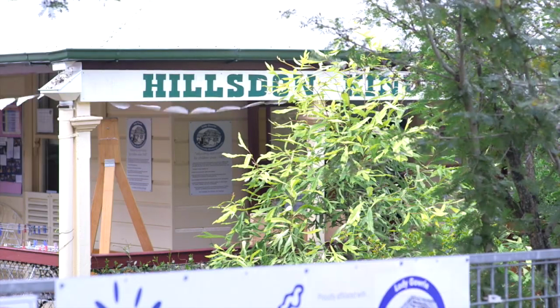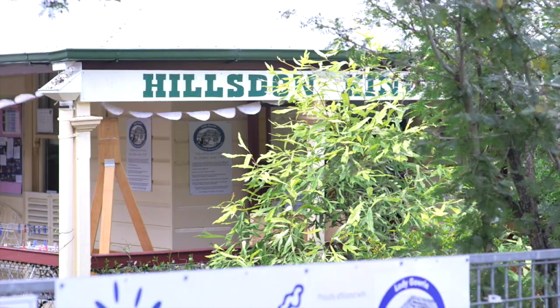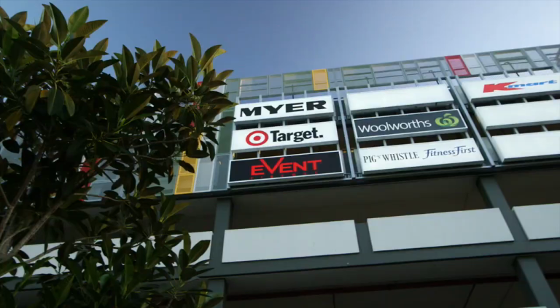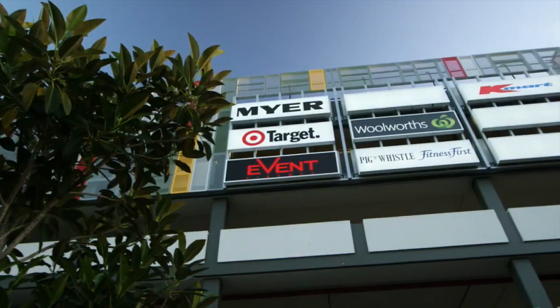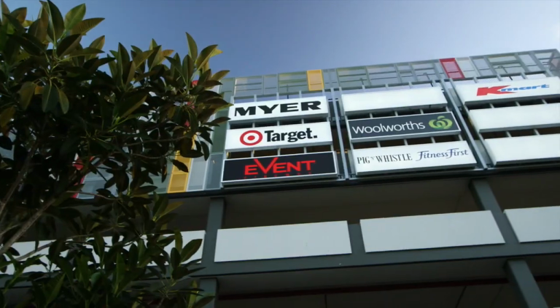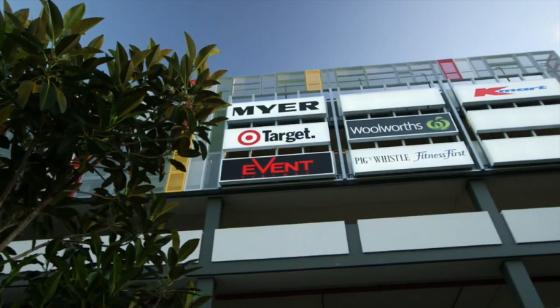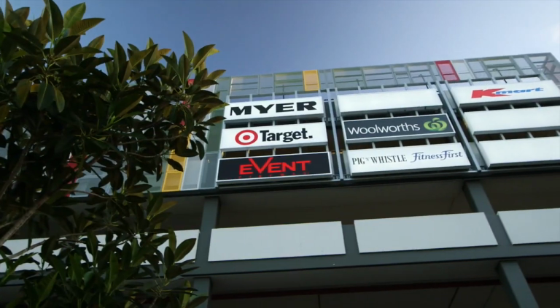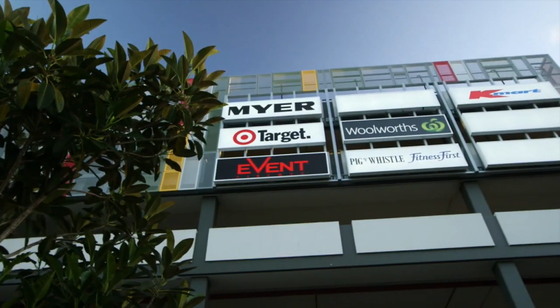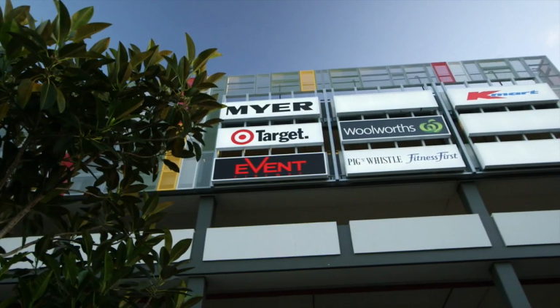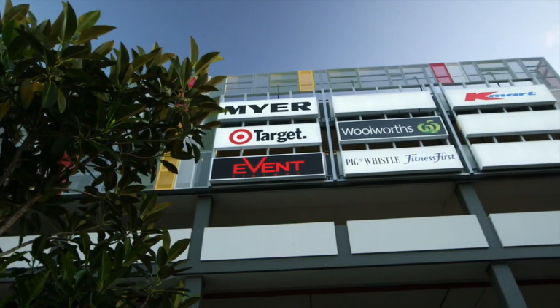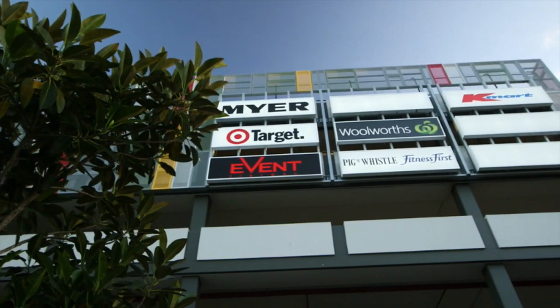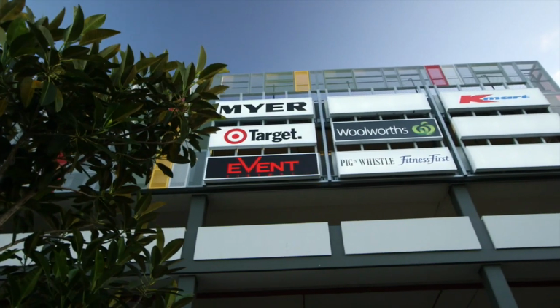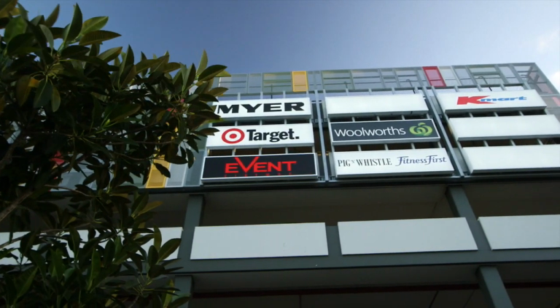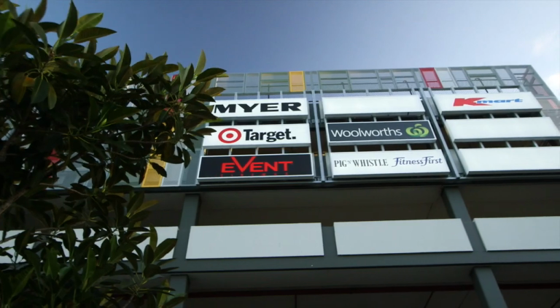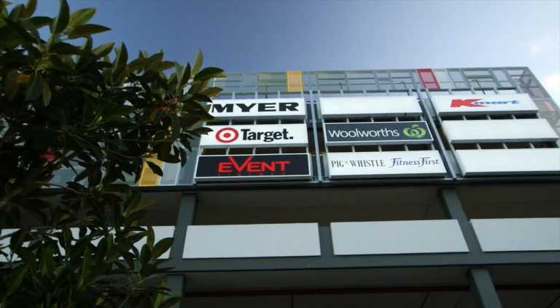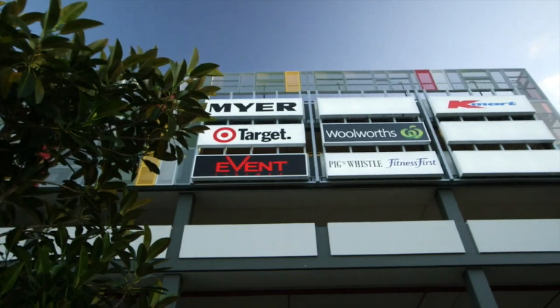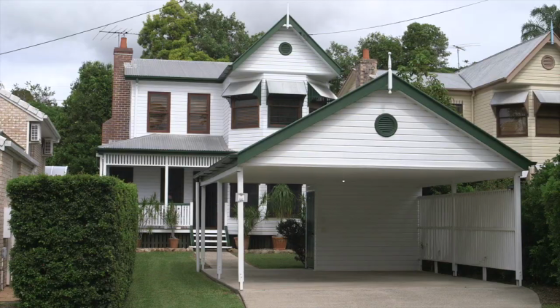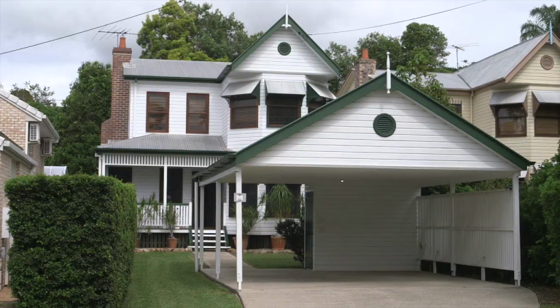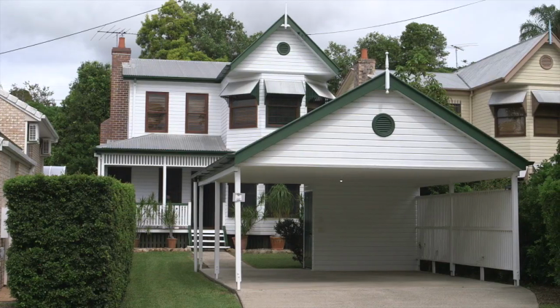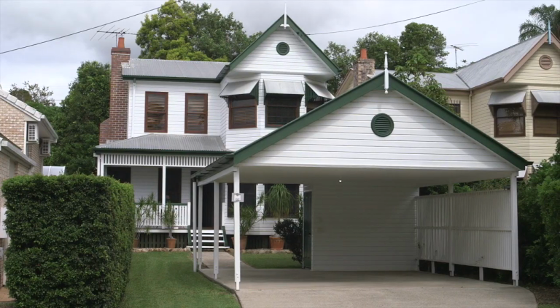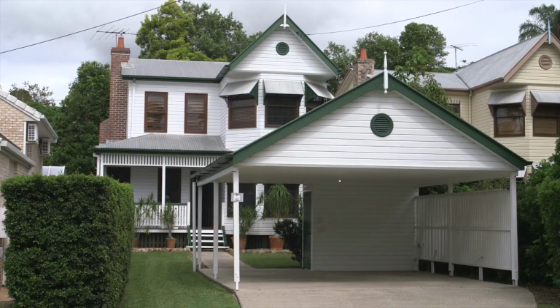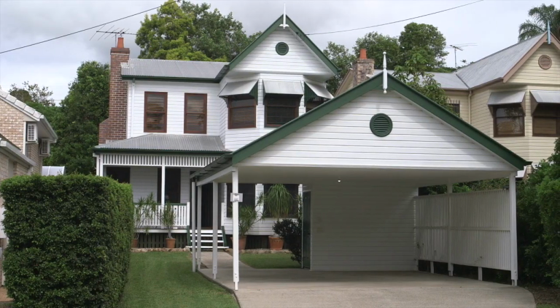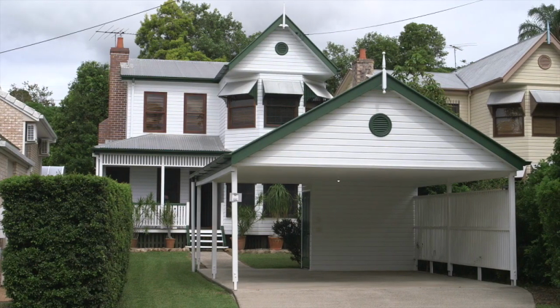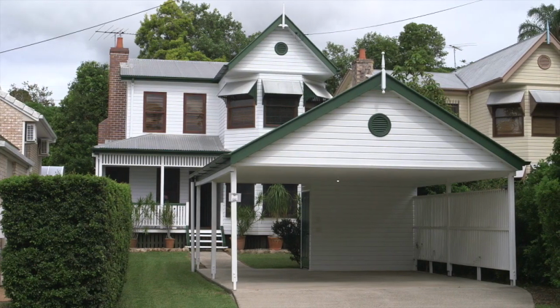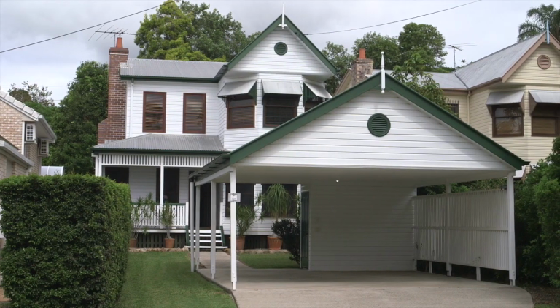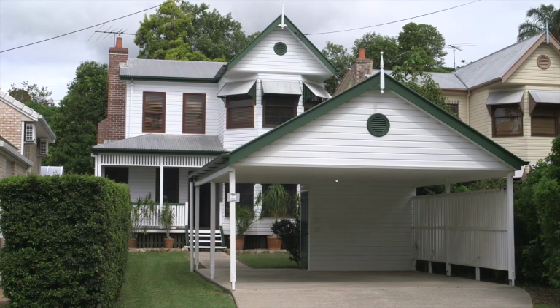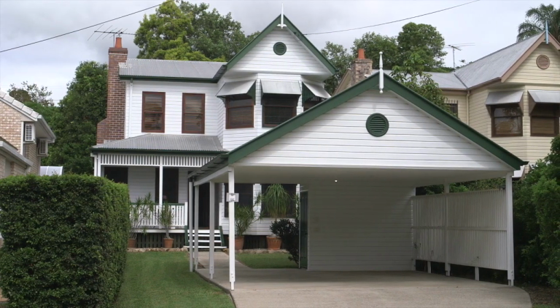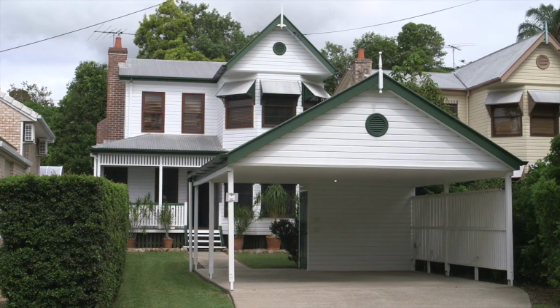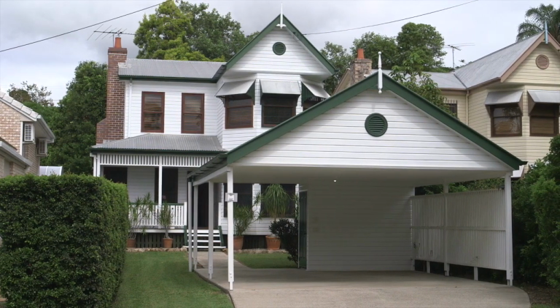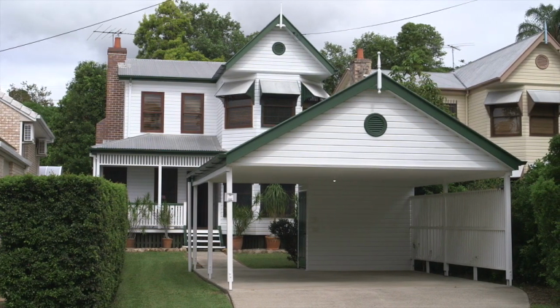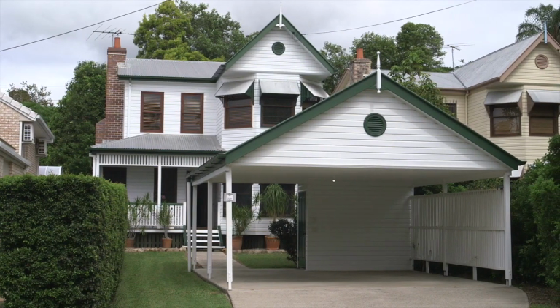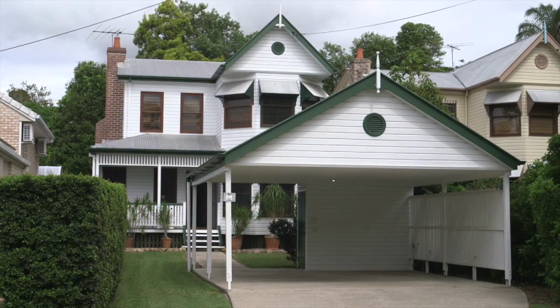So Pete, with a superb location and a great home, I'm really looking forward to showing some buyers through this home.